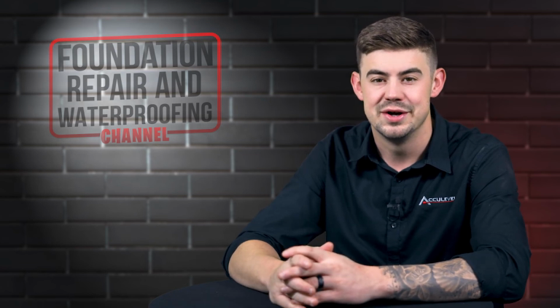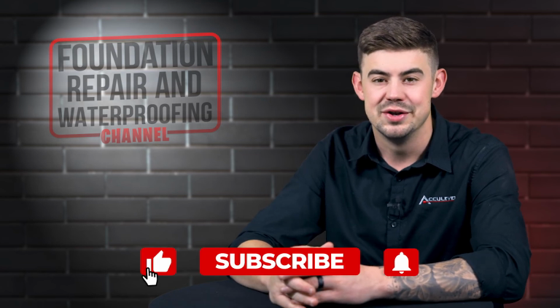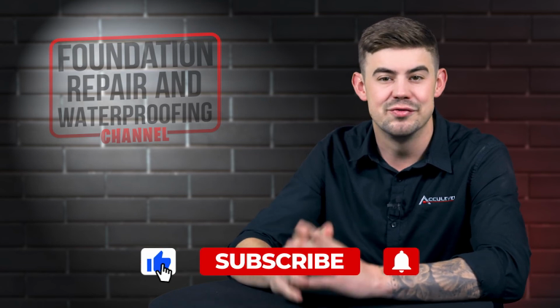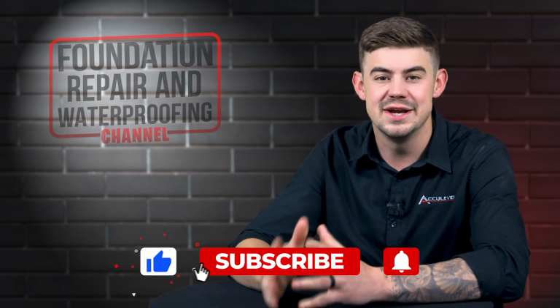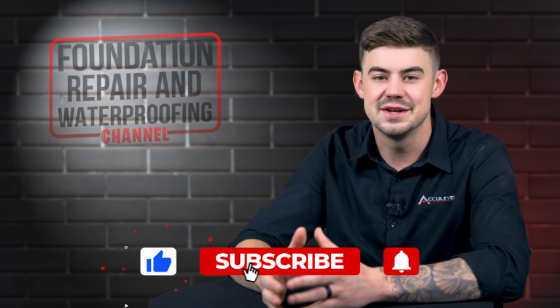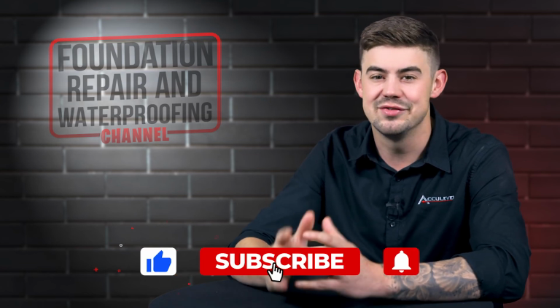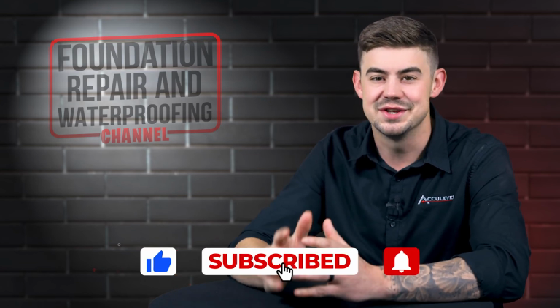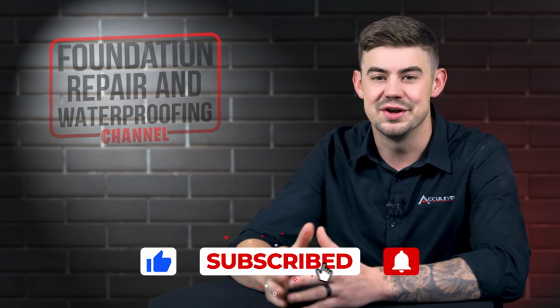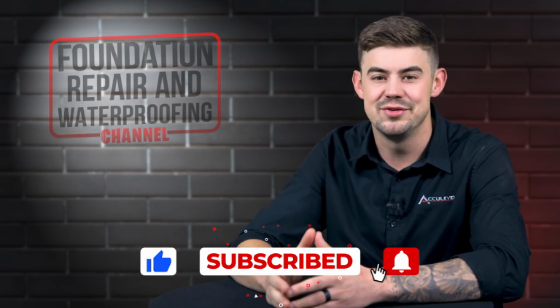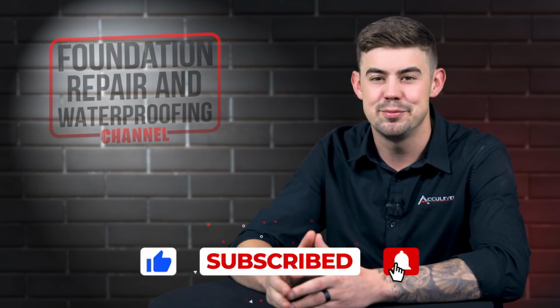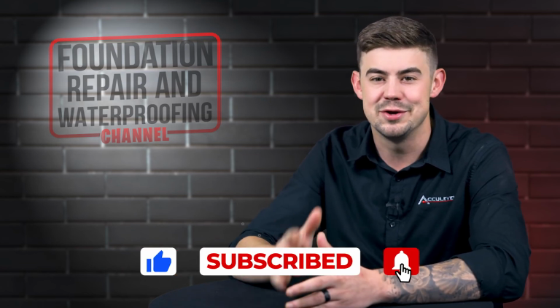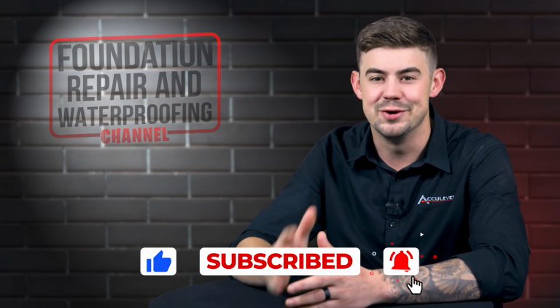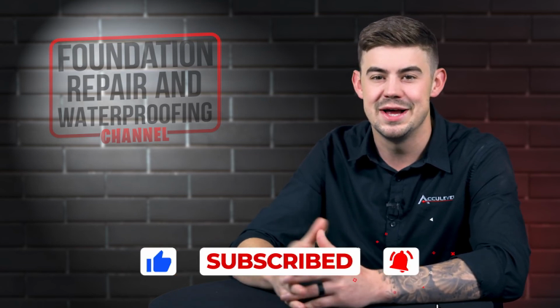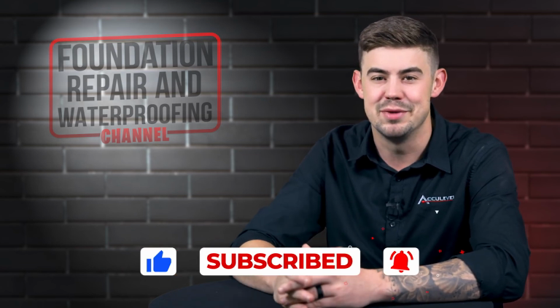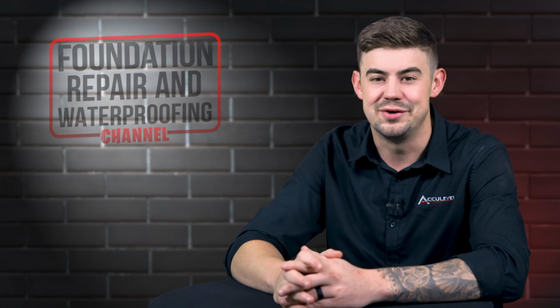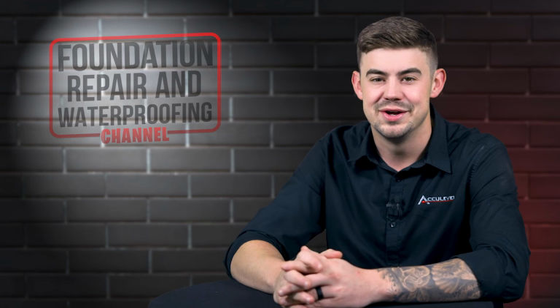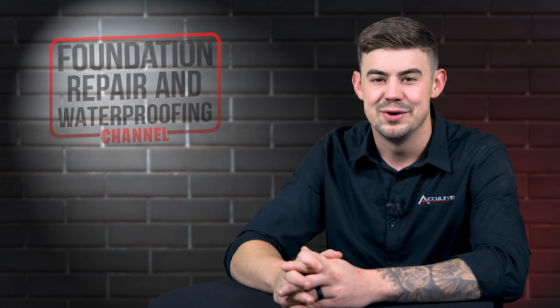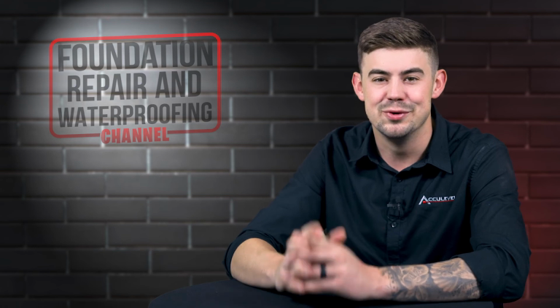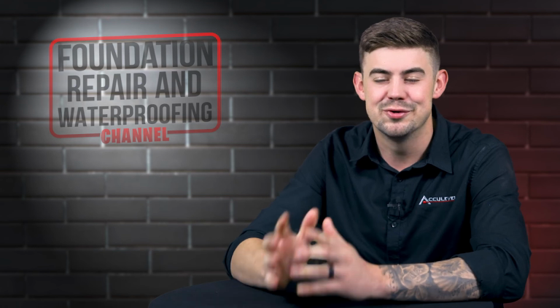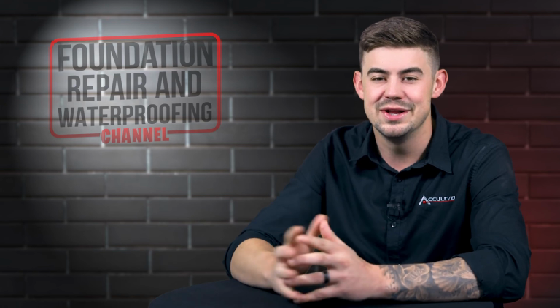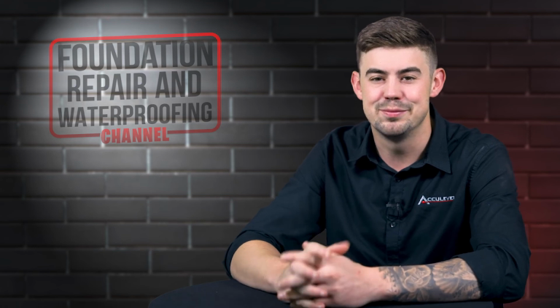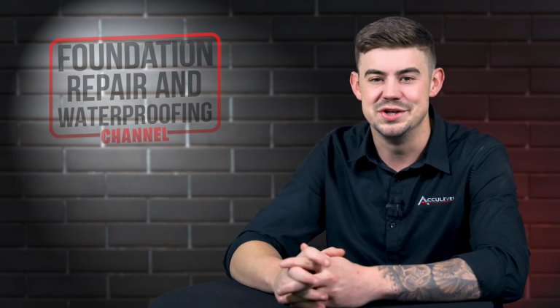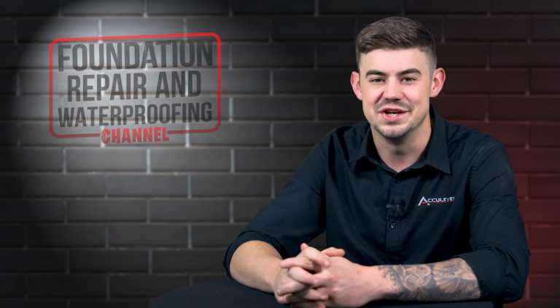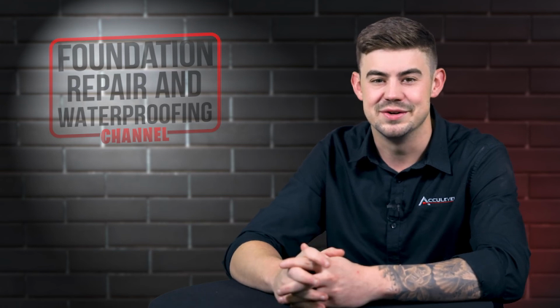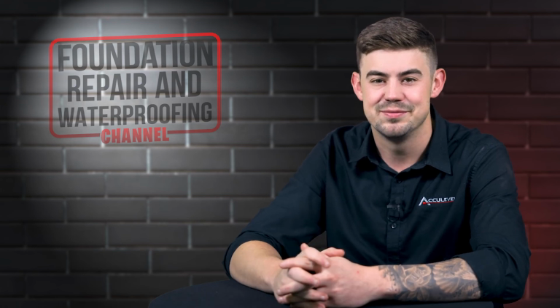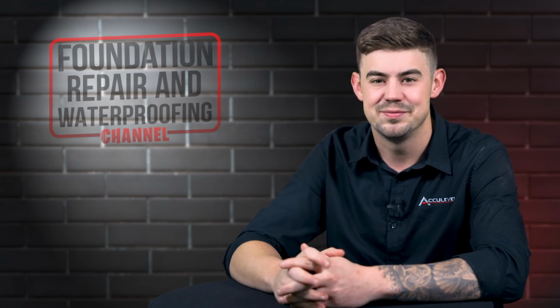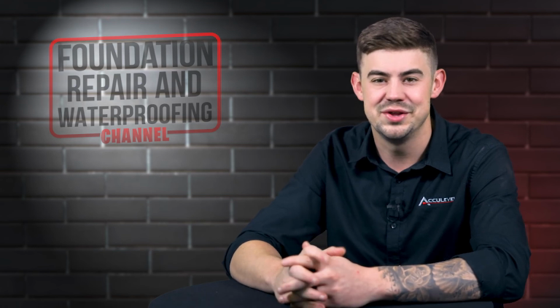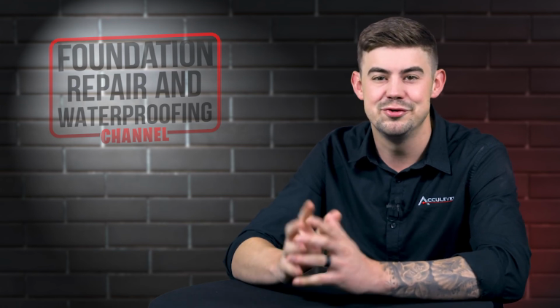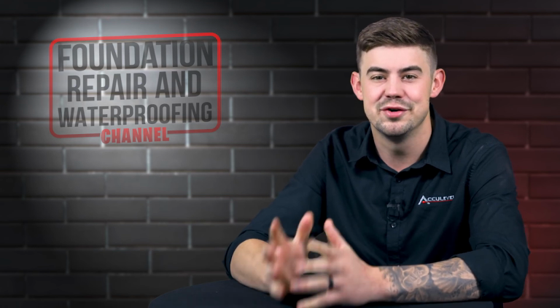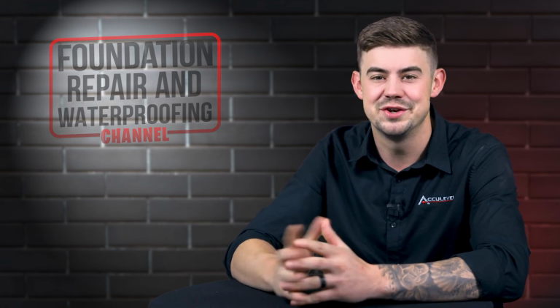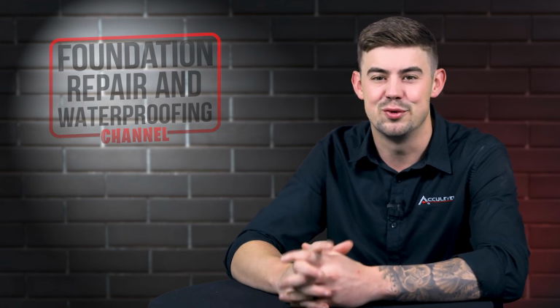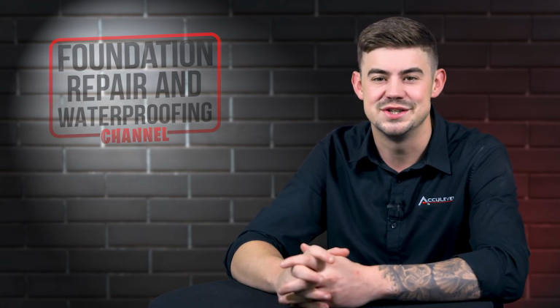Don't forget to give us a thumbs up and ring that bell — we would greatly appreciate it. Thank you so much for watching.